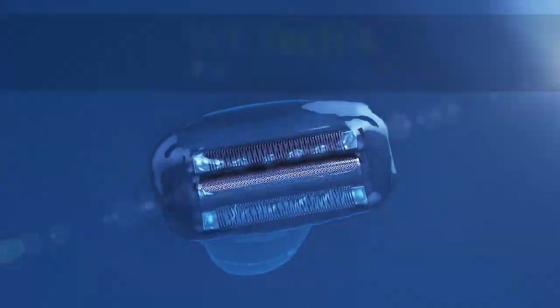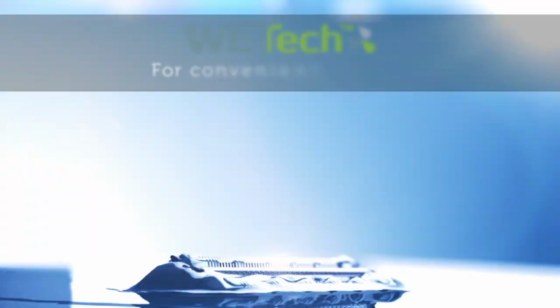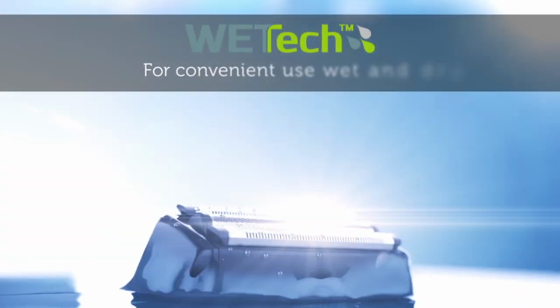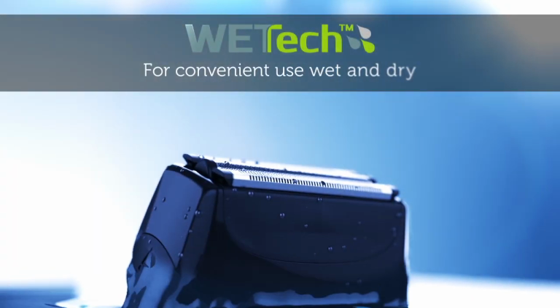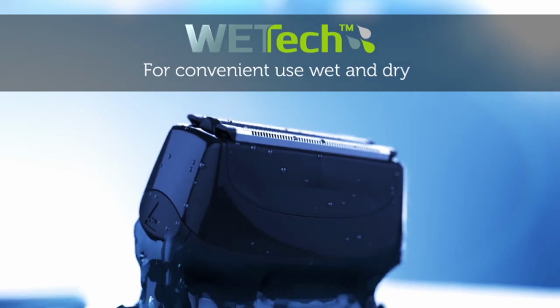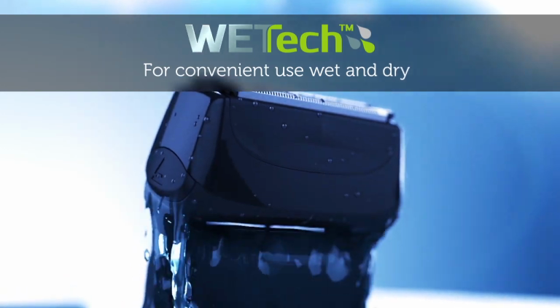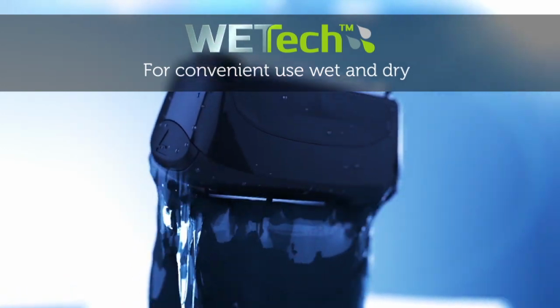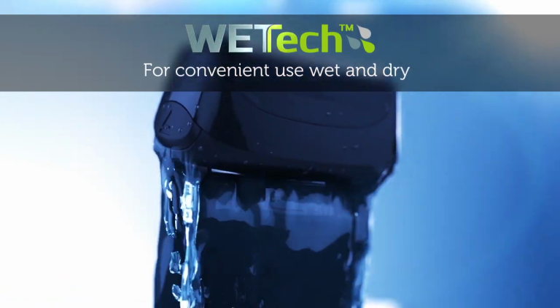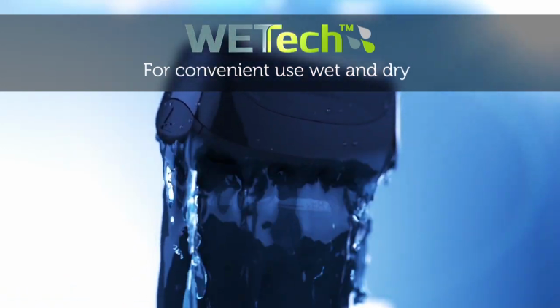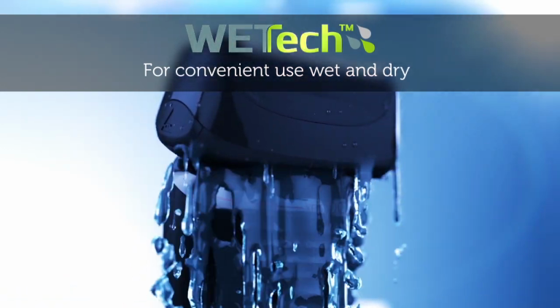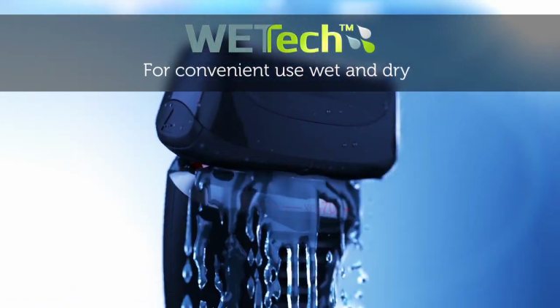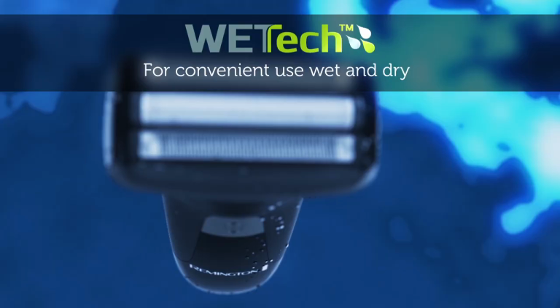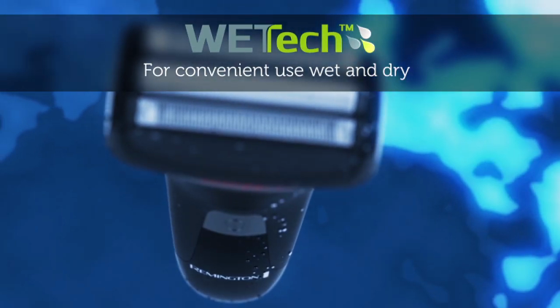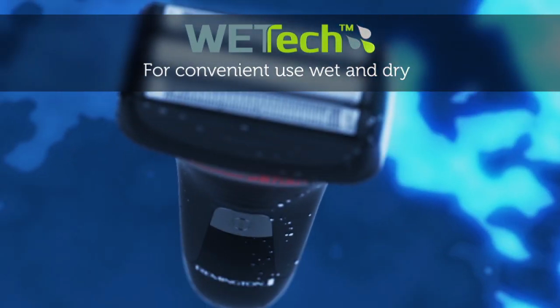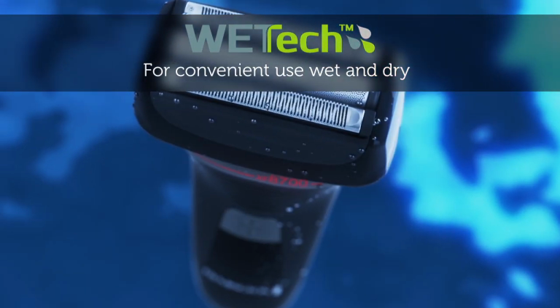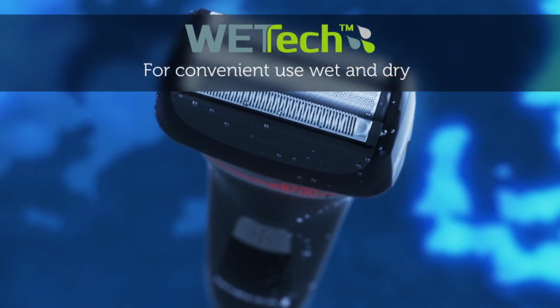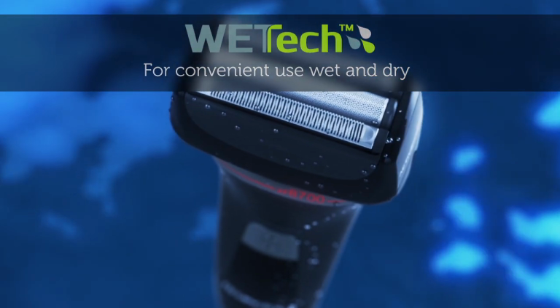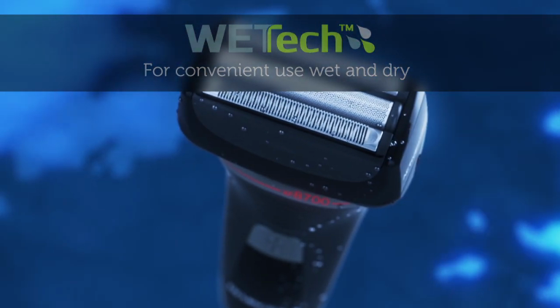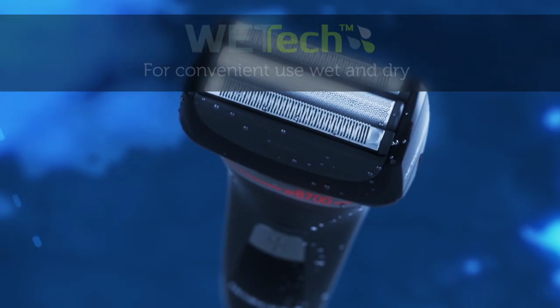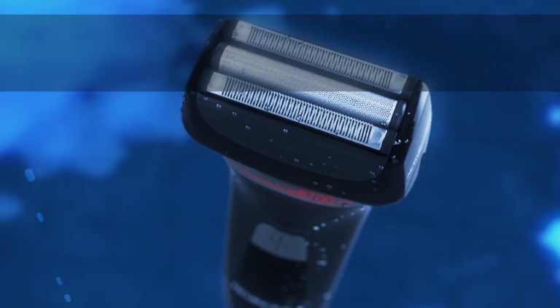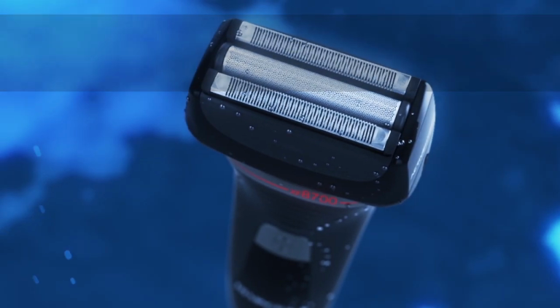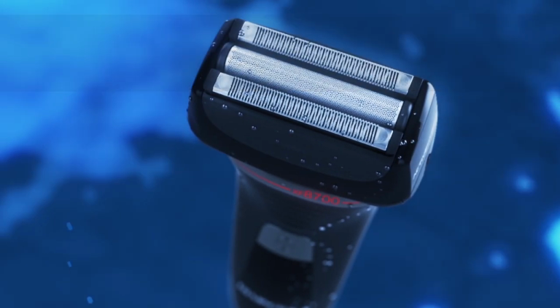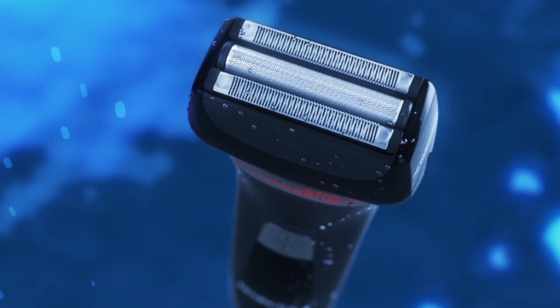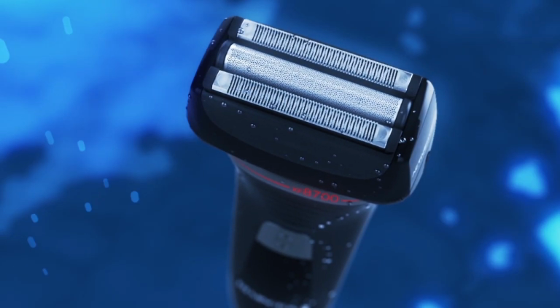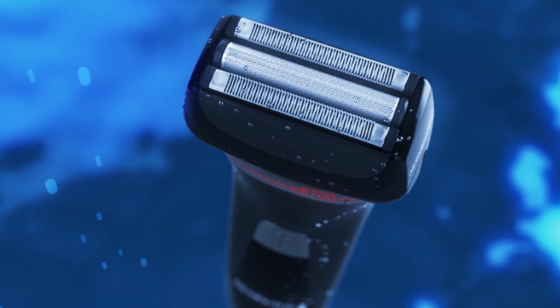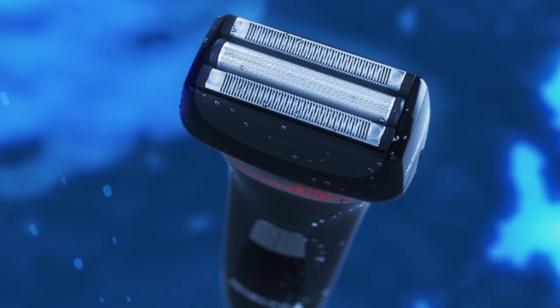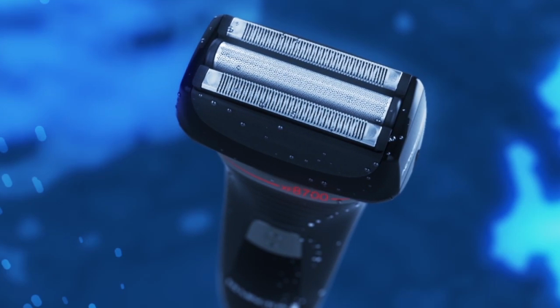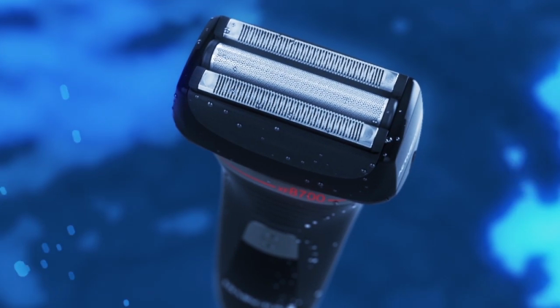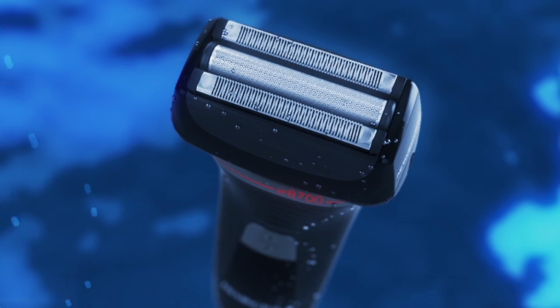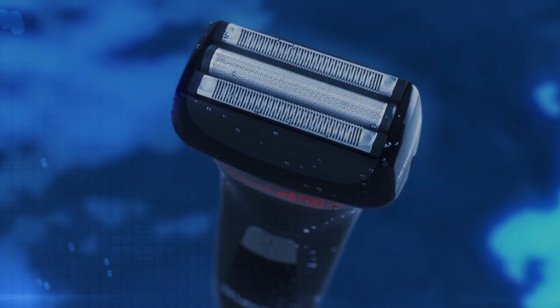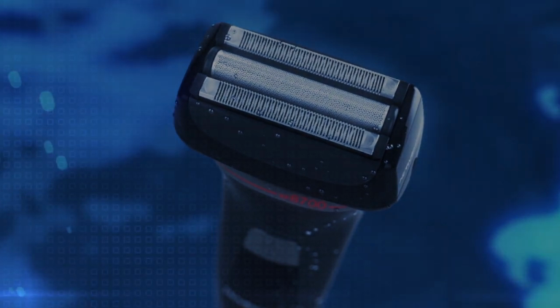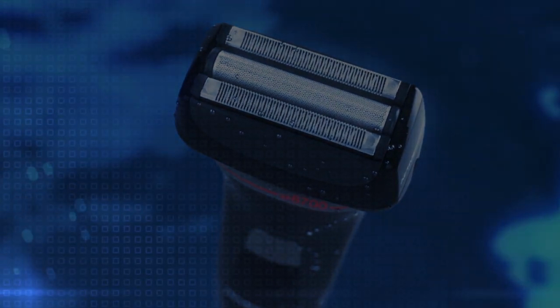The wet tech design gives you the freedom to shave dry or in the shower. Or use the SmartEdge with gel for maximum comfort.